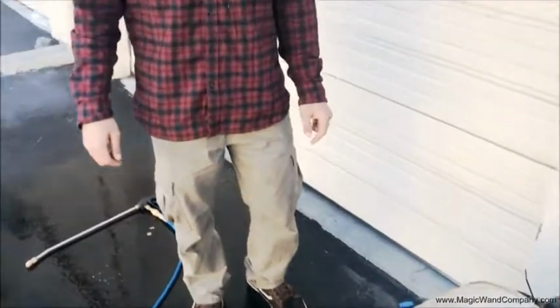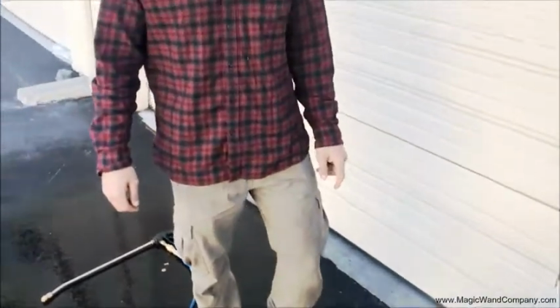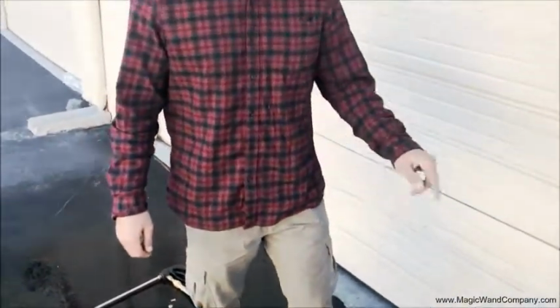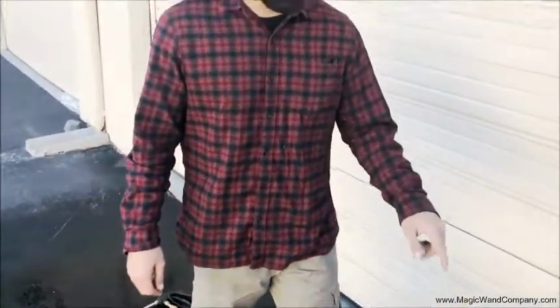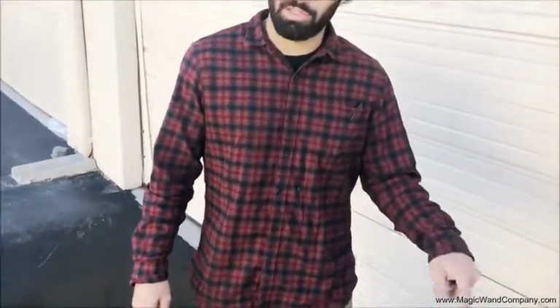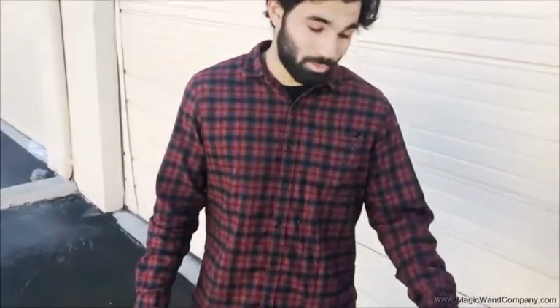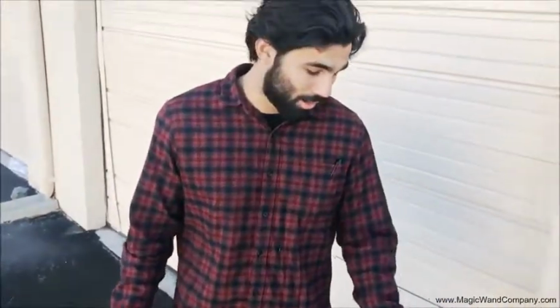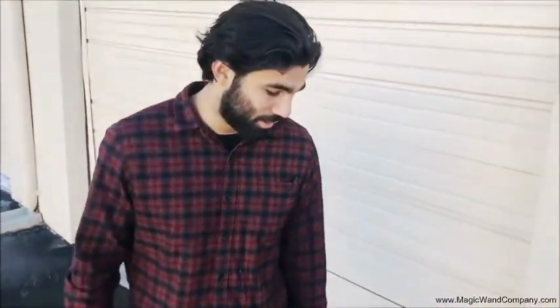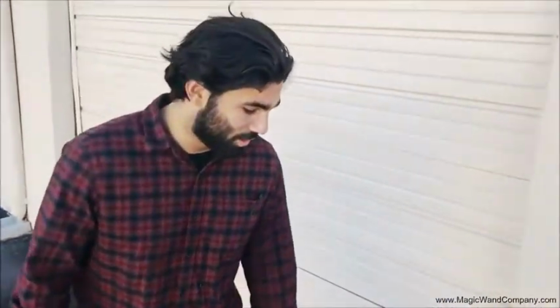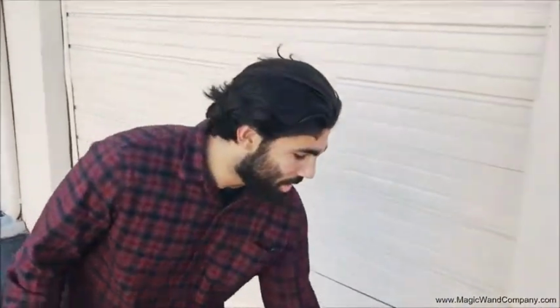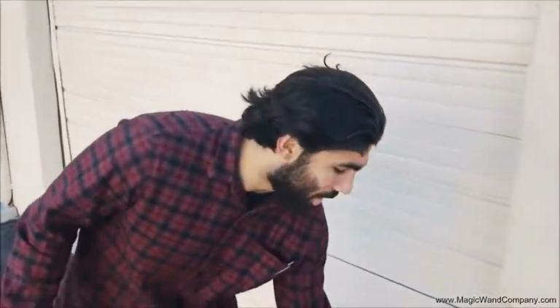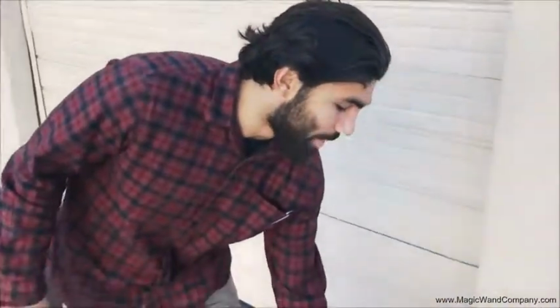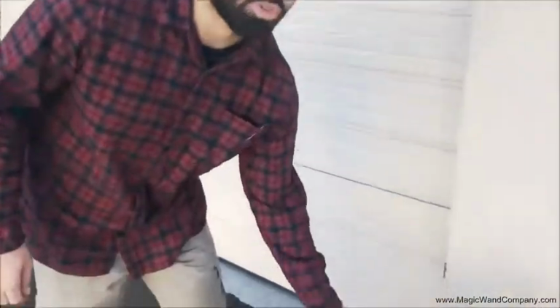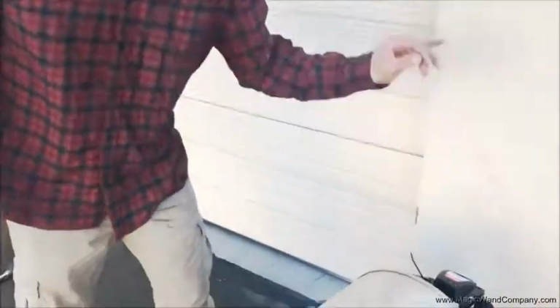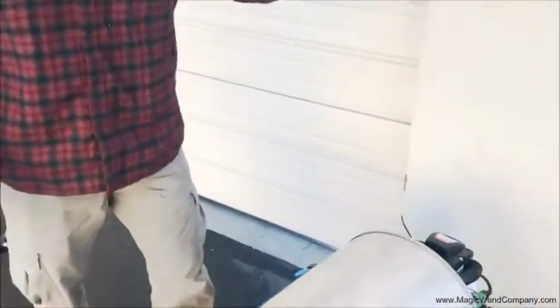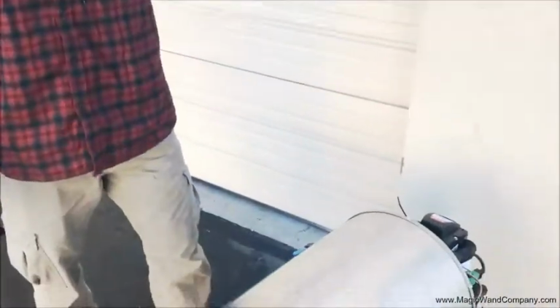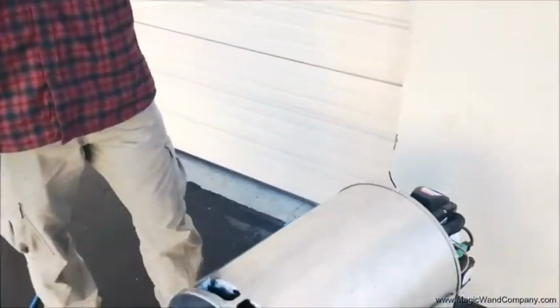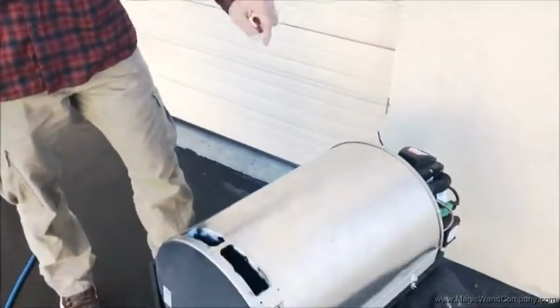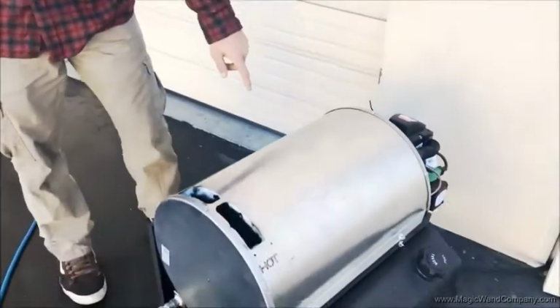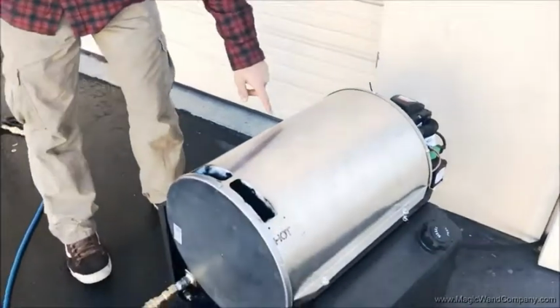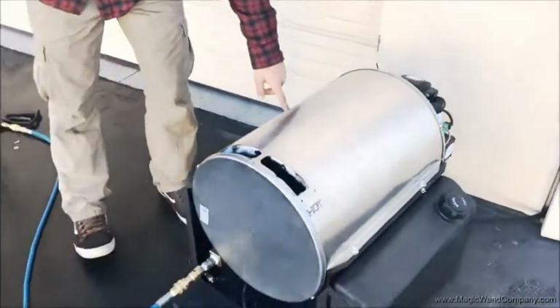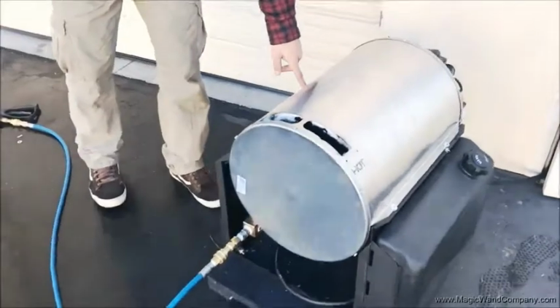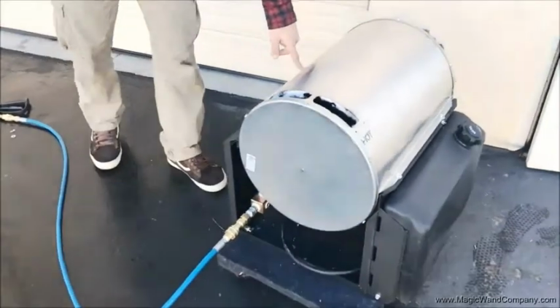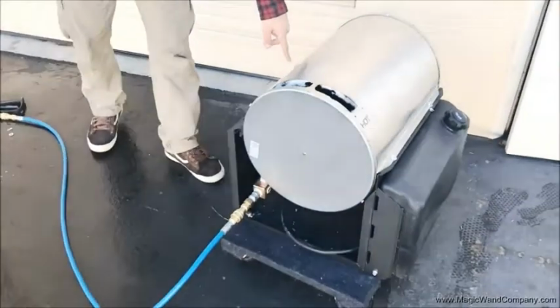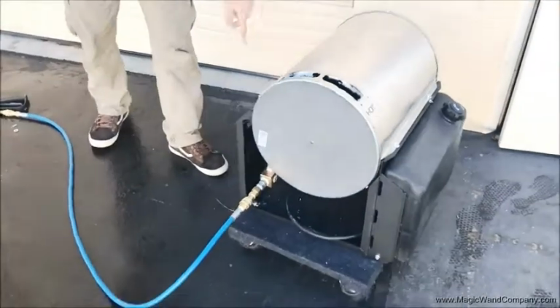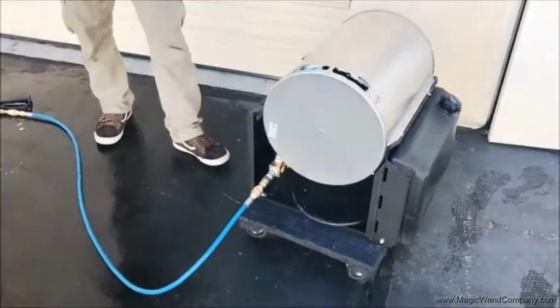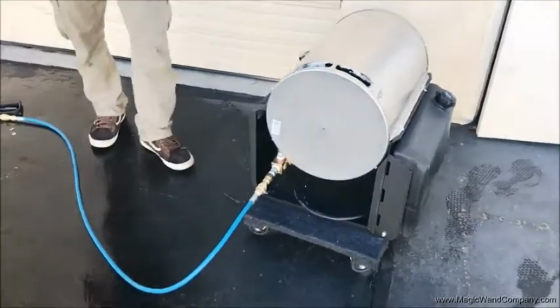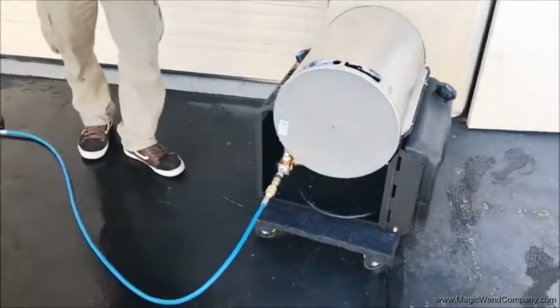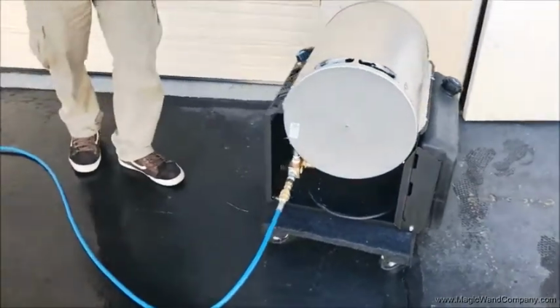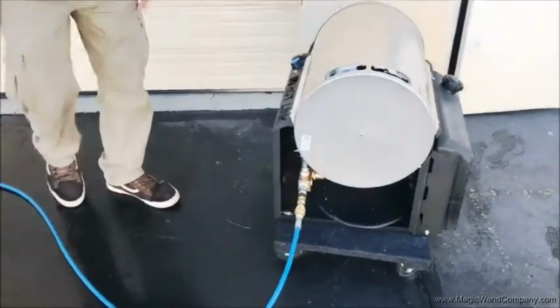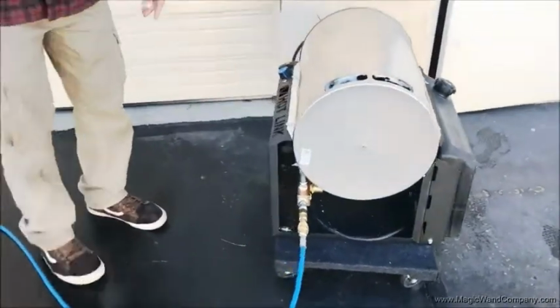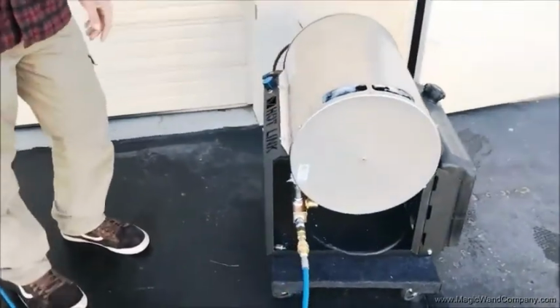Alright, so we have the diesel water heater. I'm using 800 PSI and I have it on the max setting right here. I just wanted to show you guys...